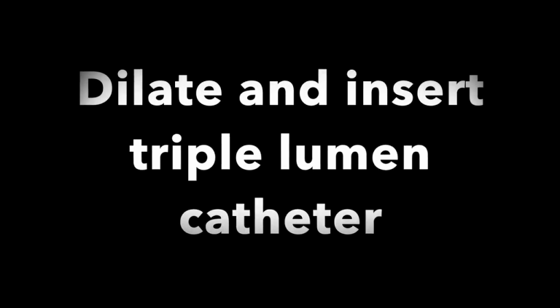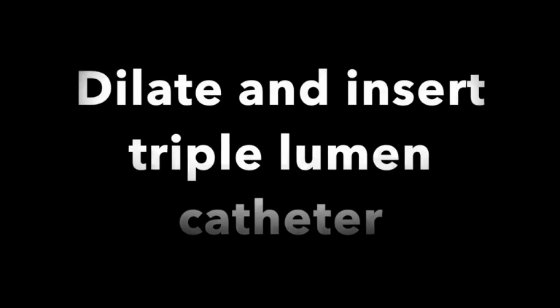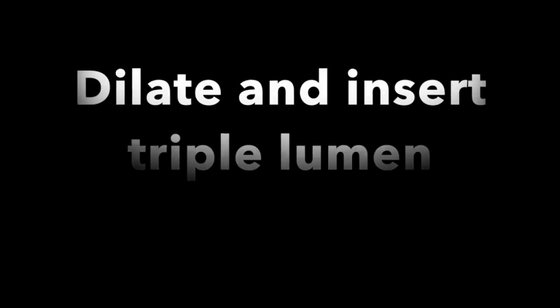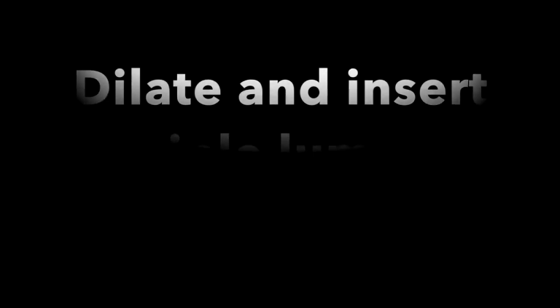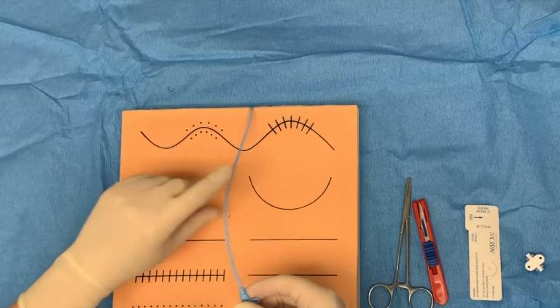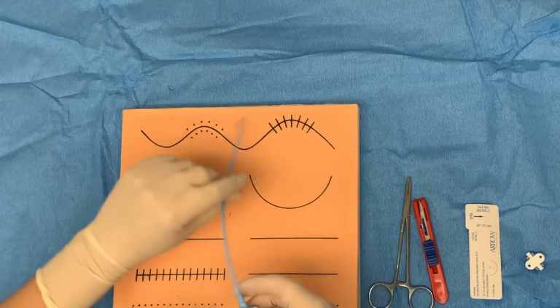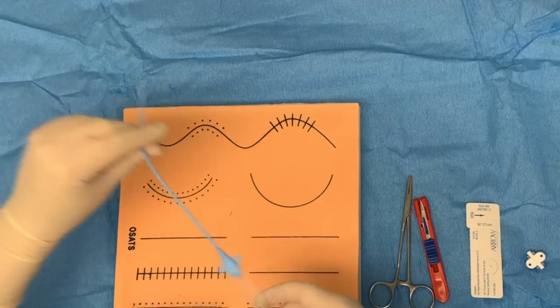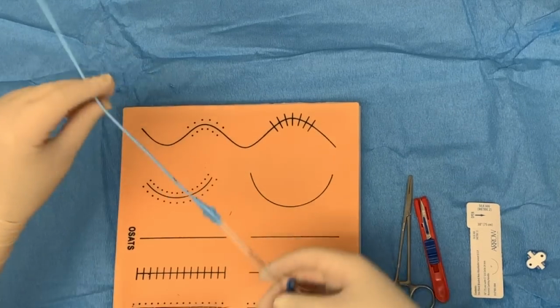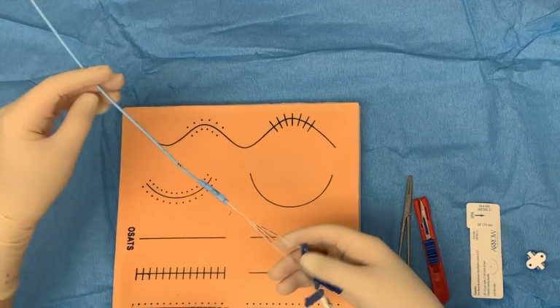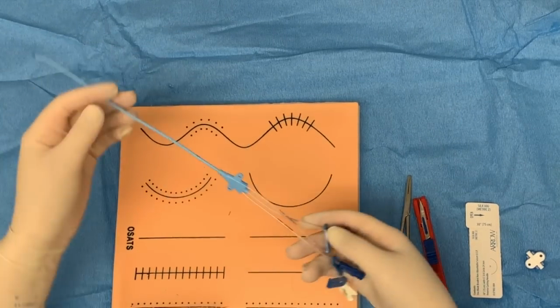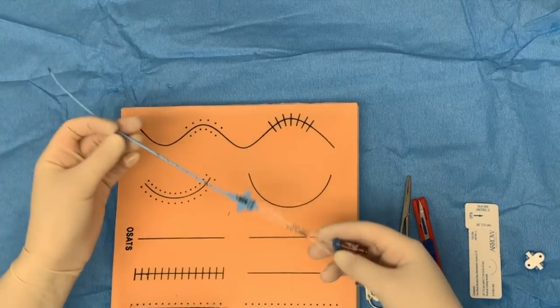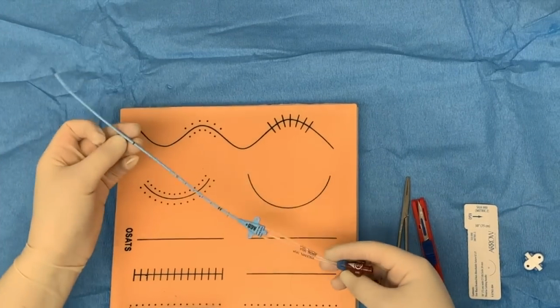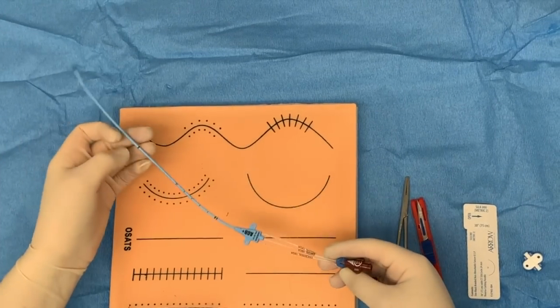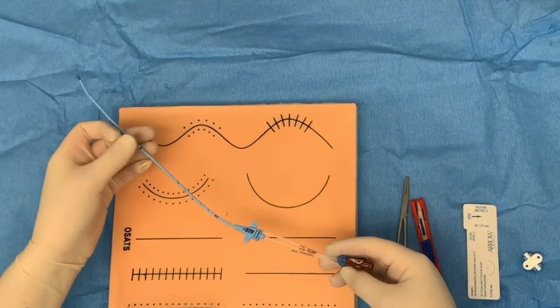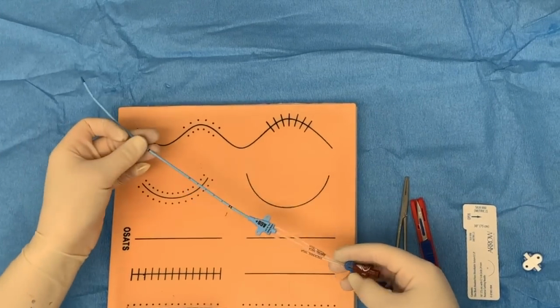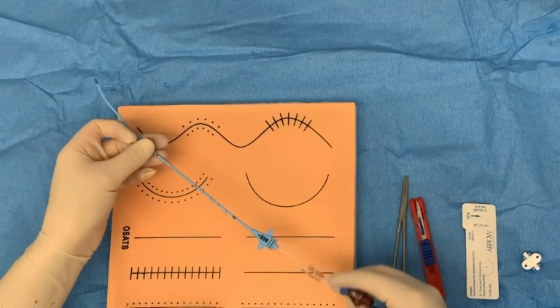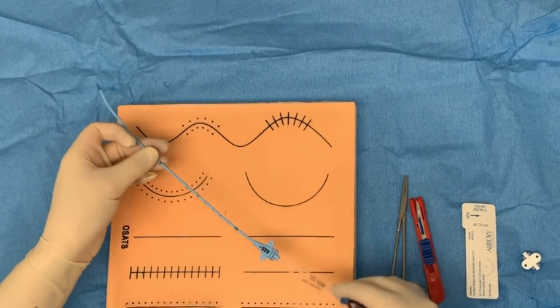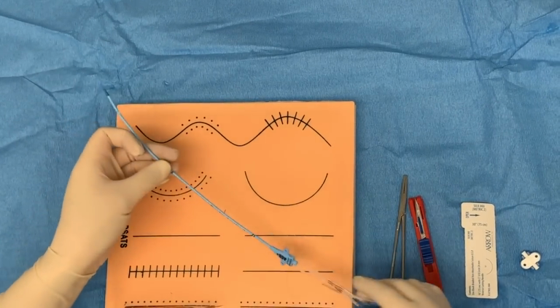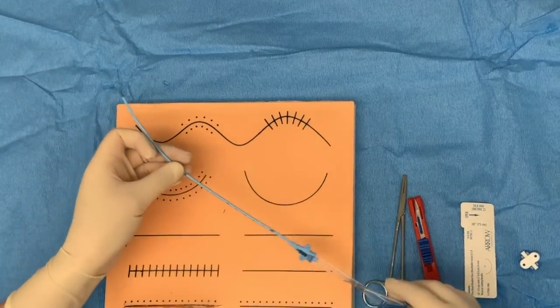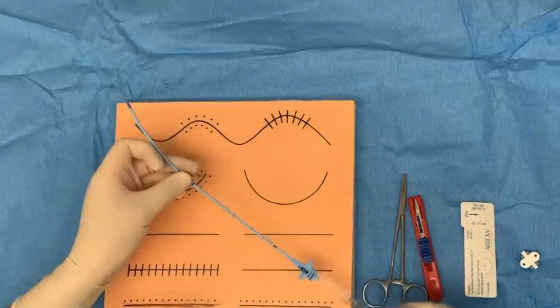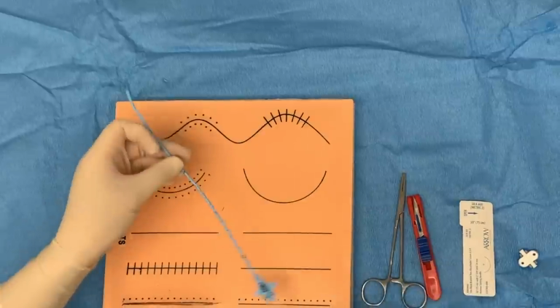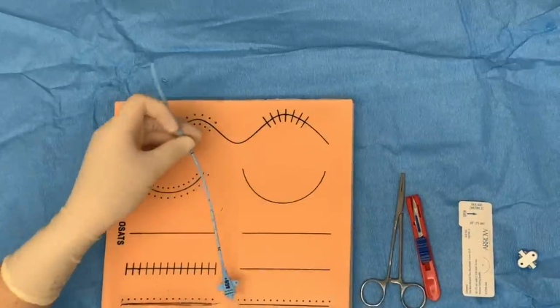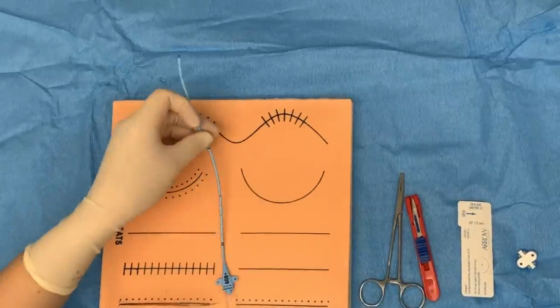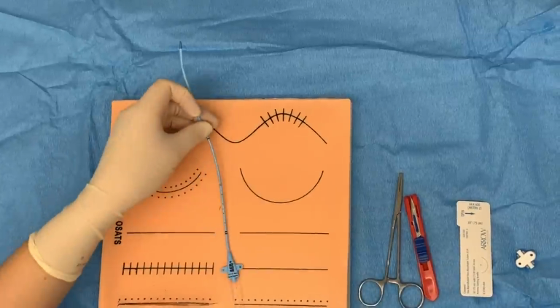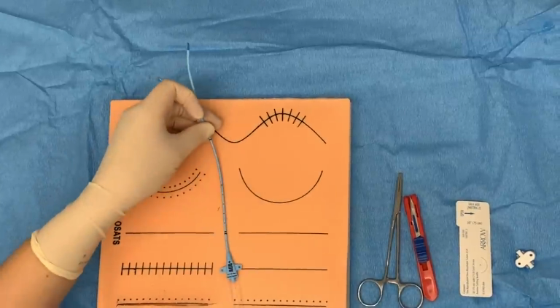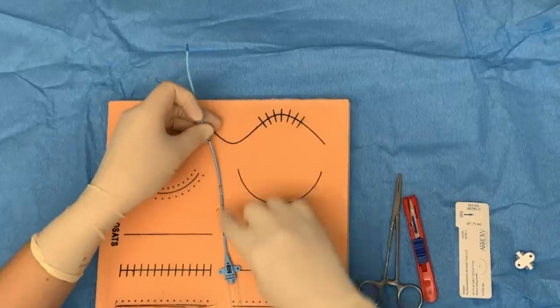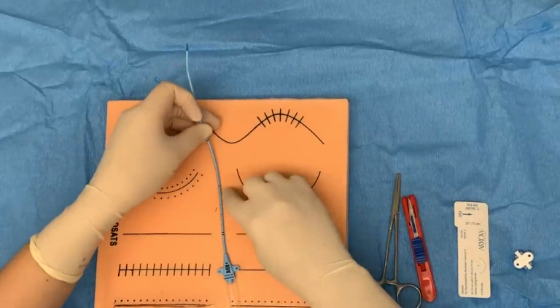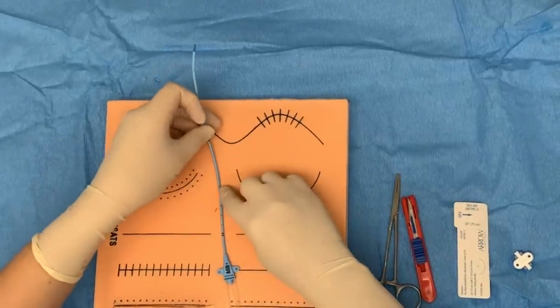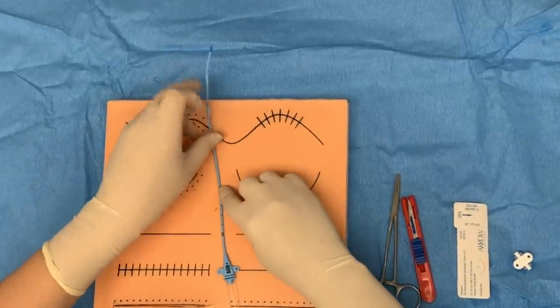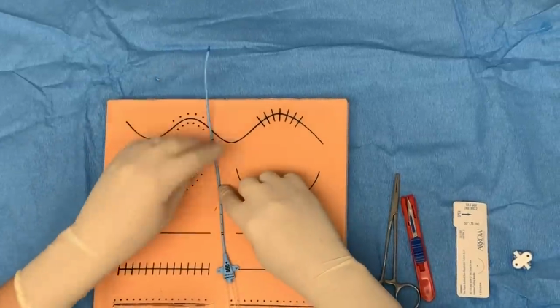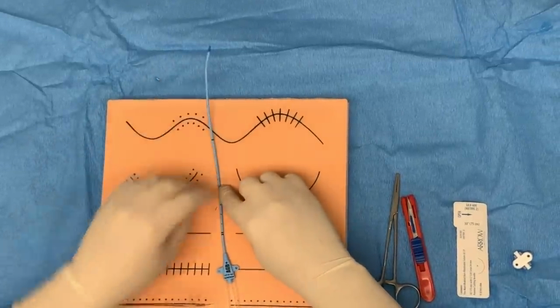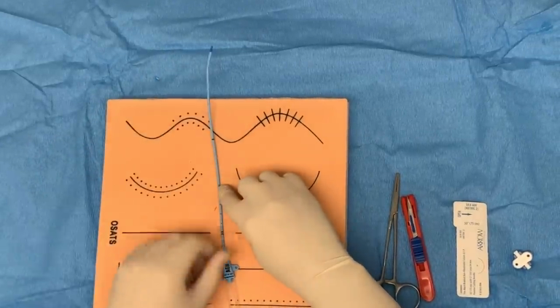Here is our triple lumen catheter and it's going to go to the 15th mark.